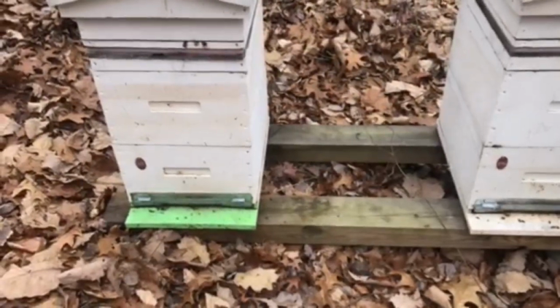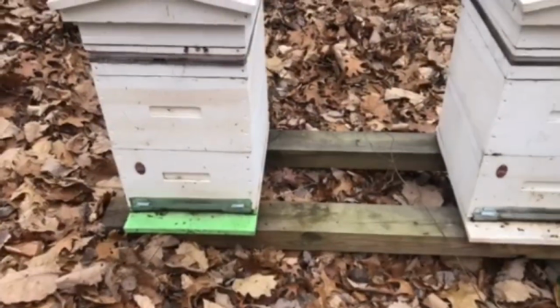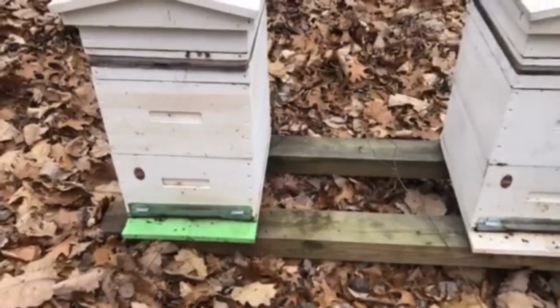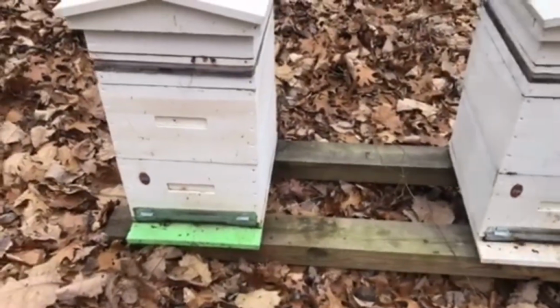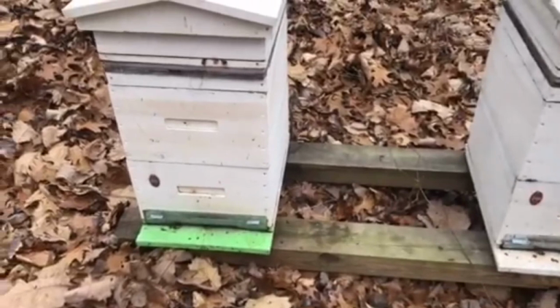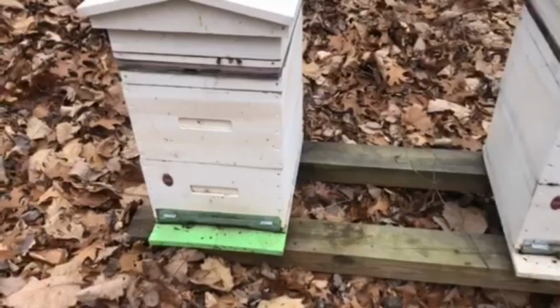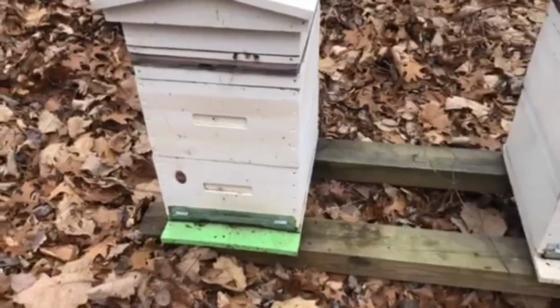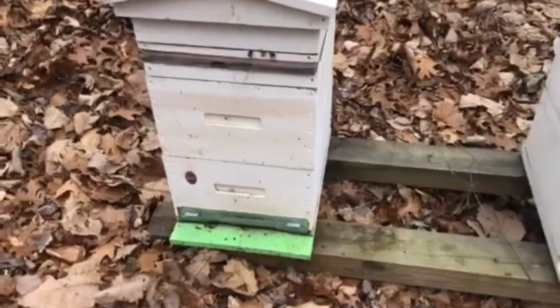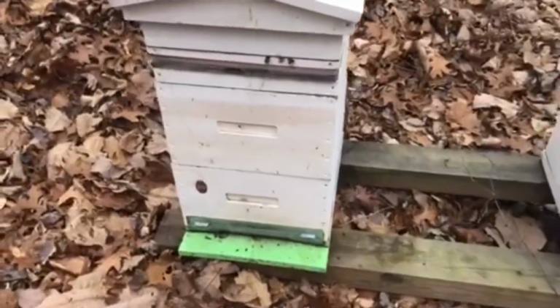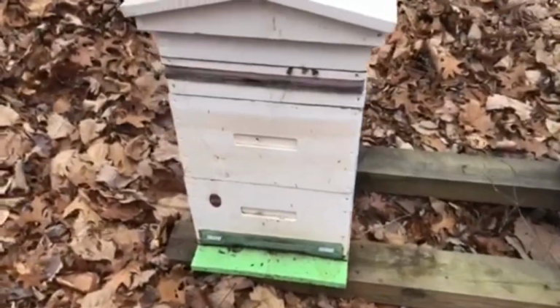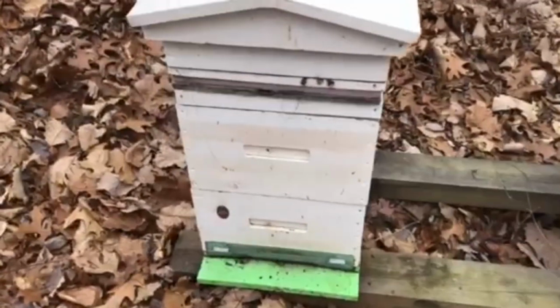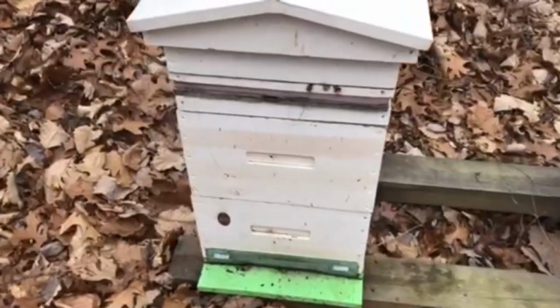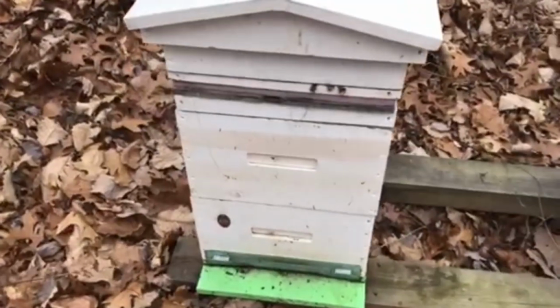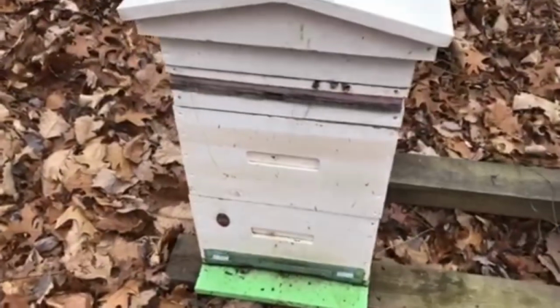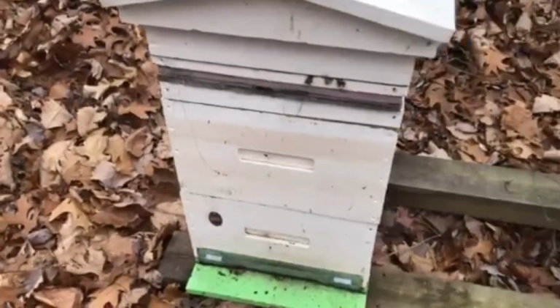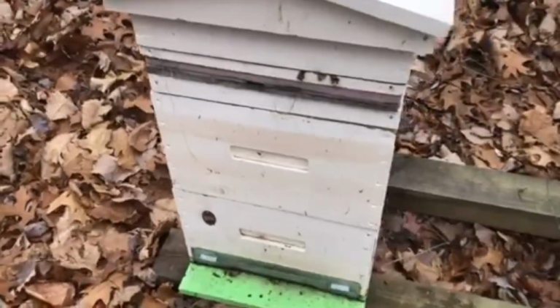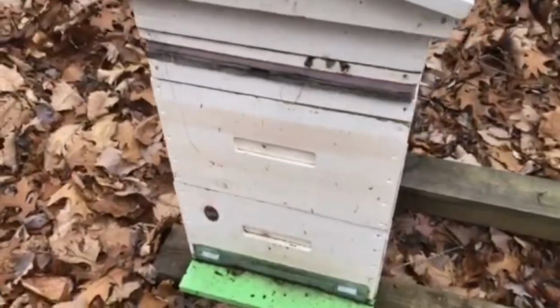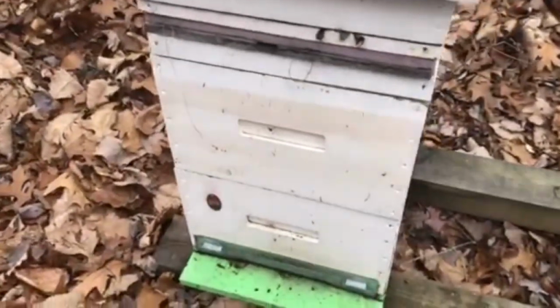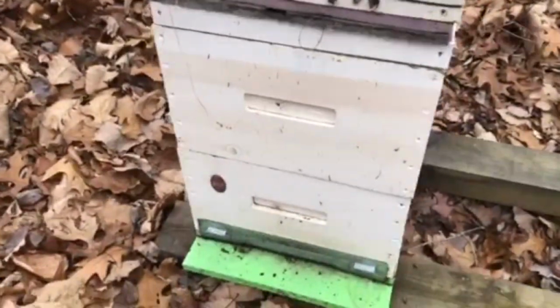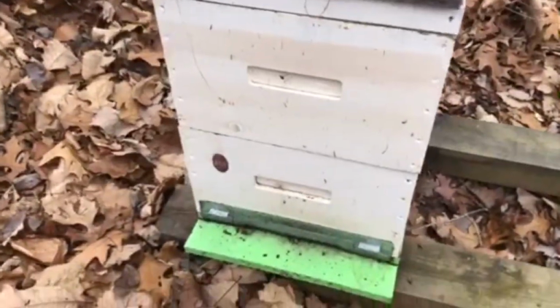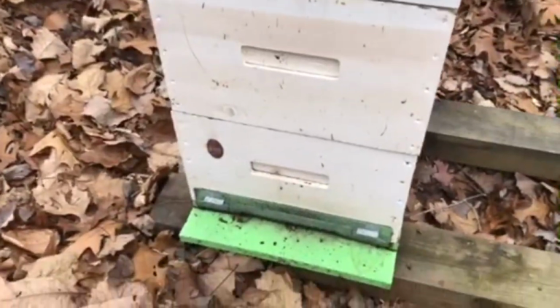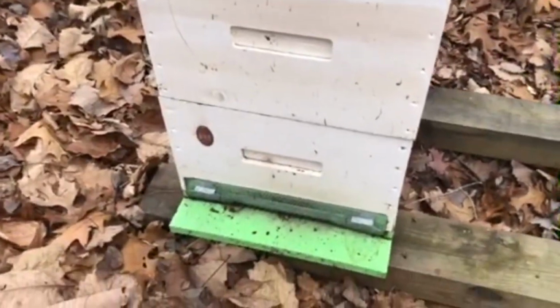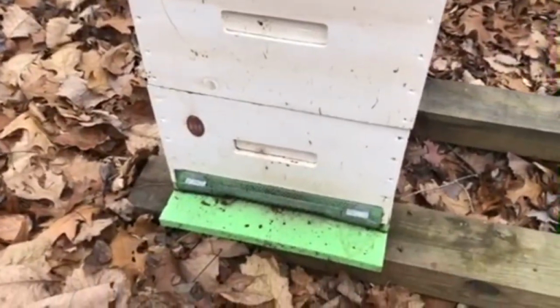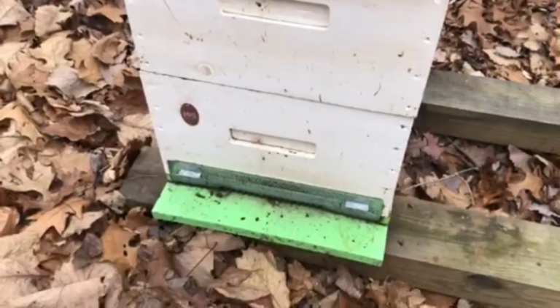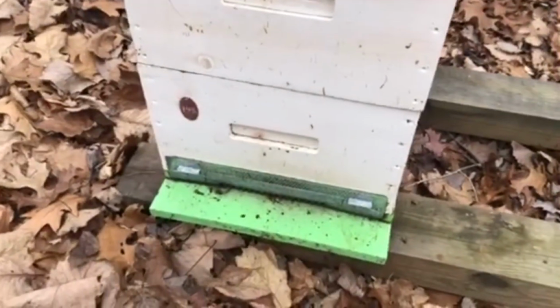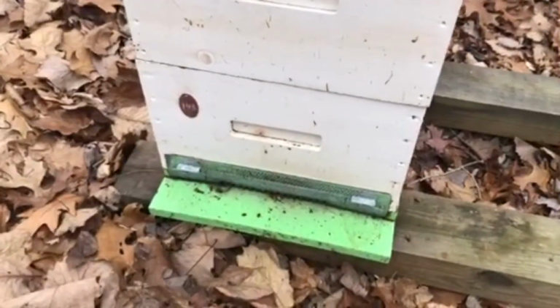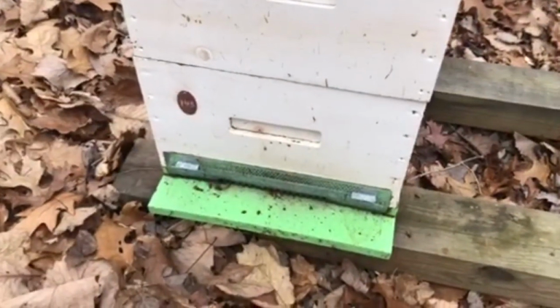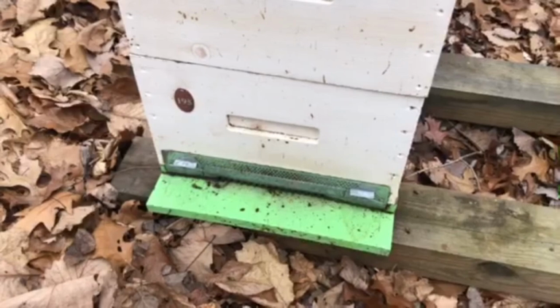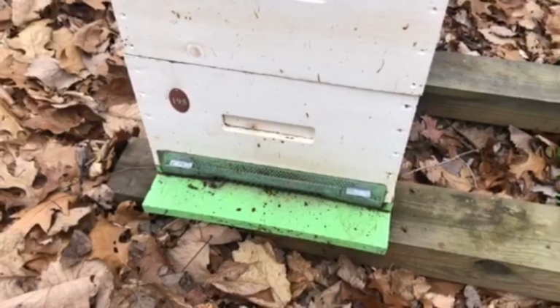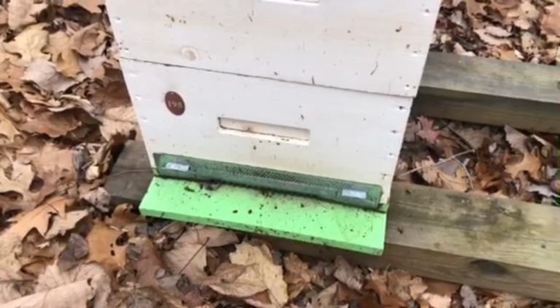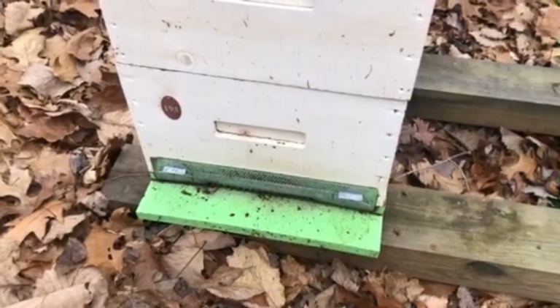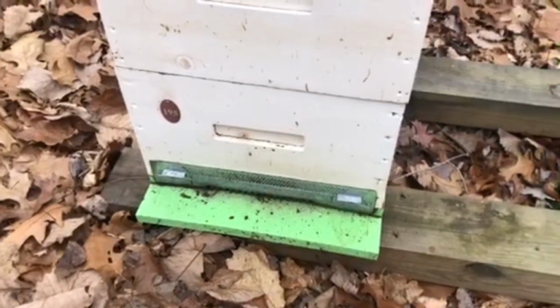Winter has been quite warm this season, so the bees are still very active and consuming lots of resources.